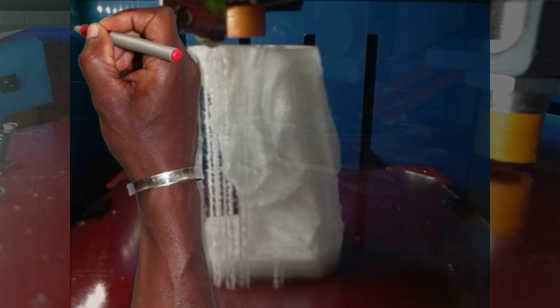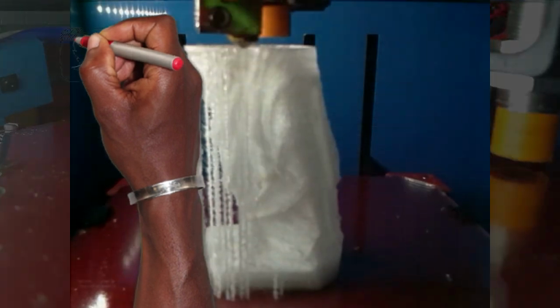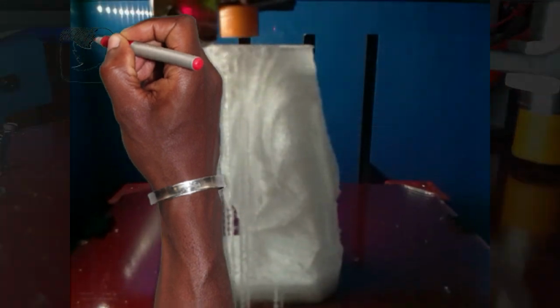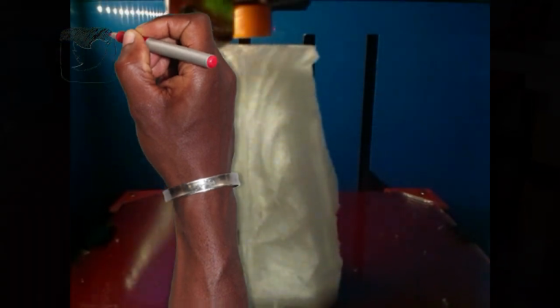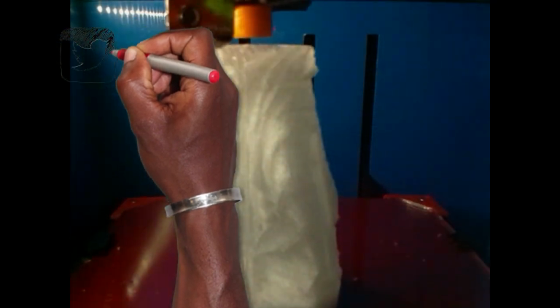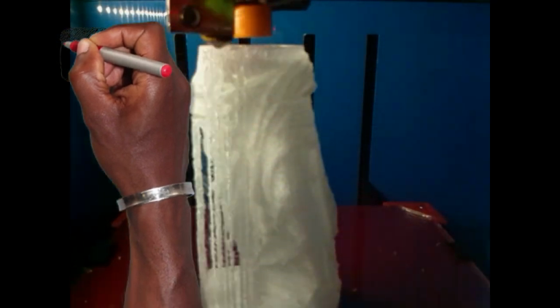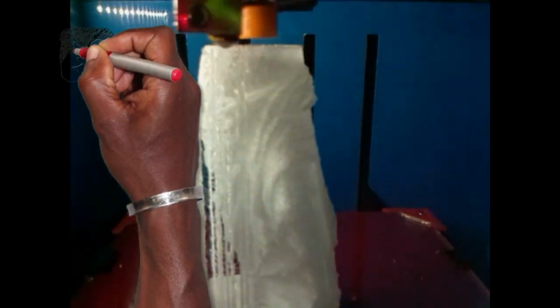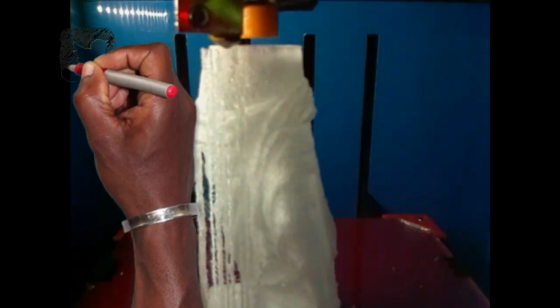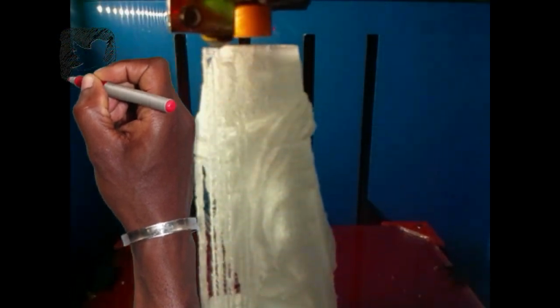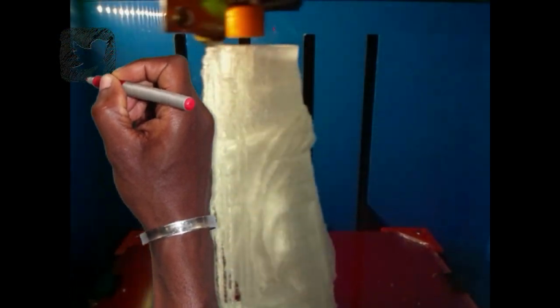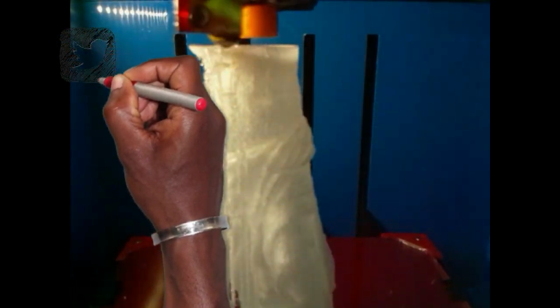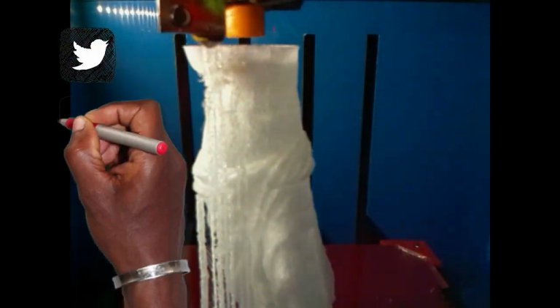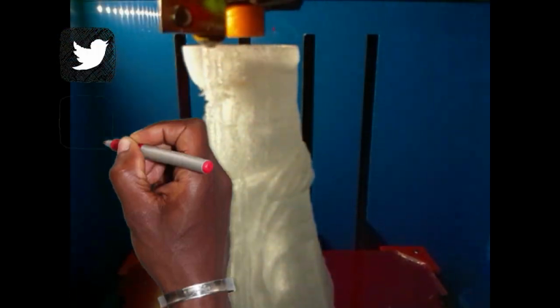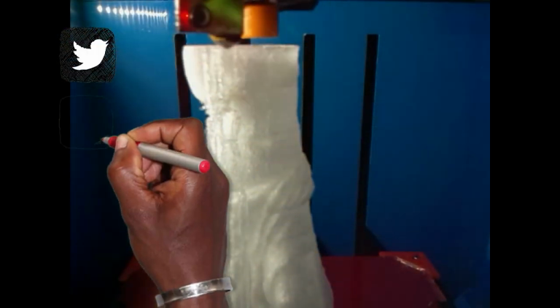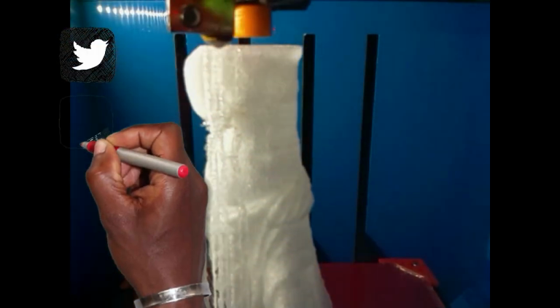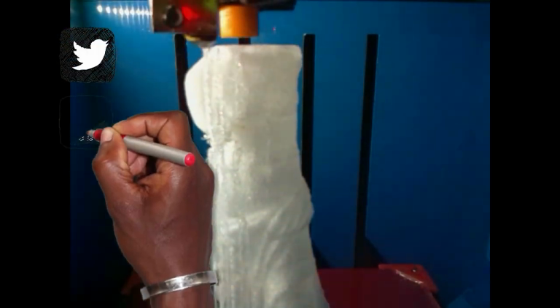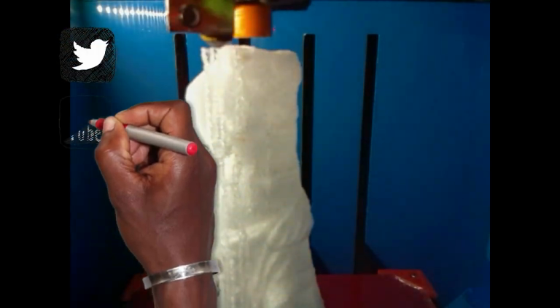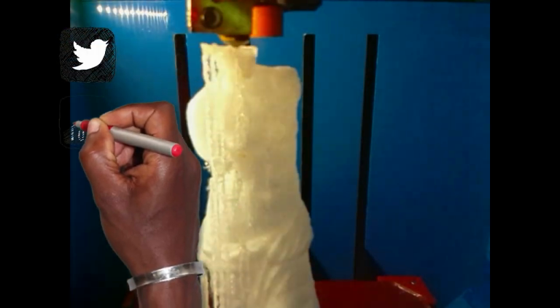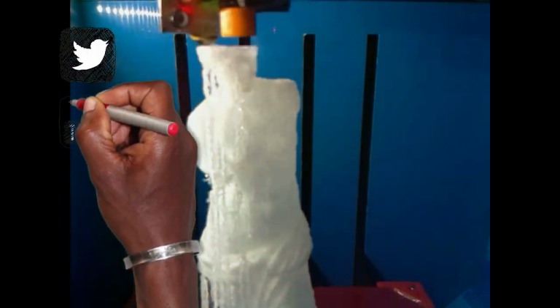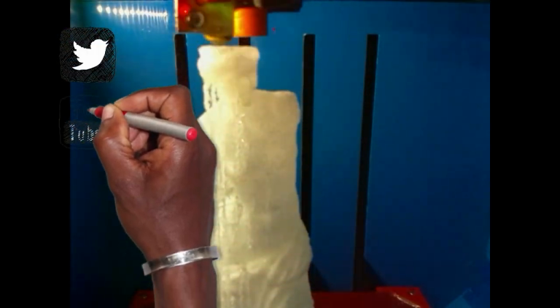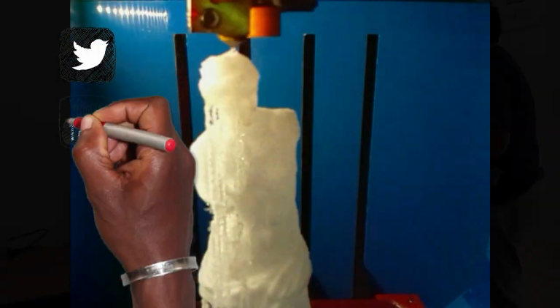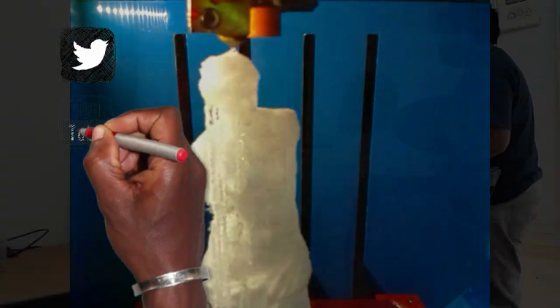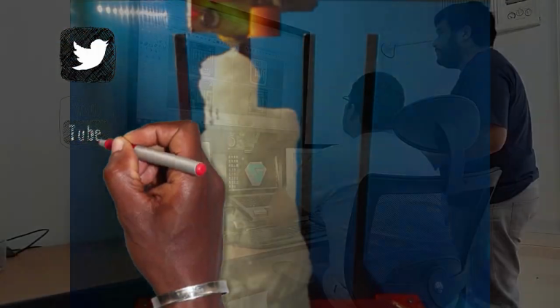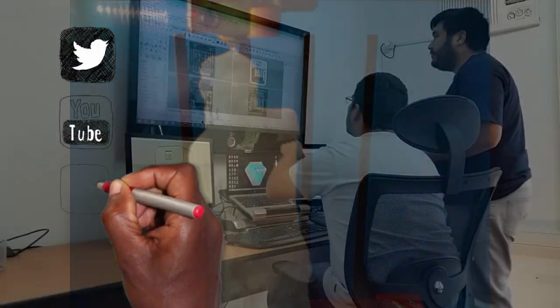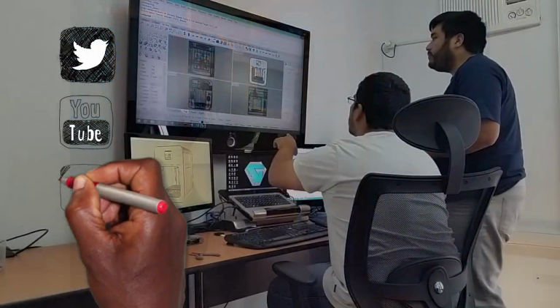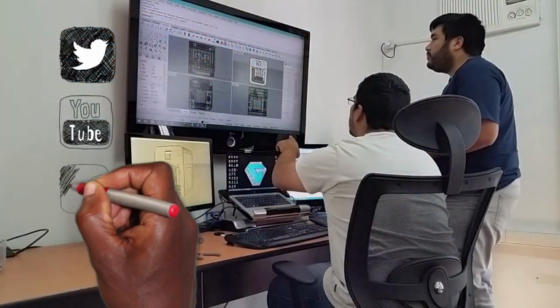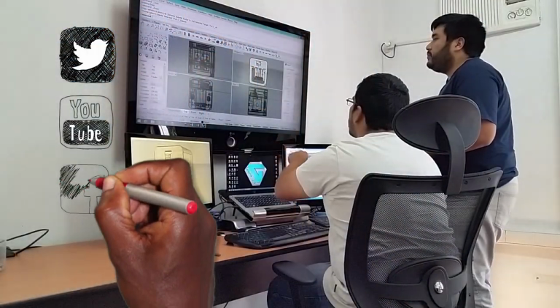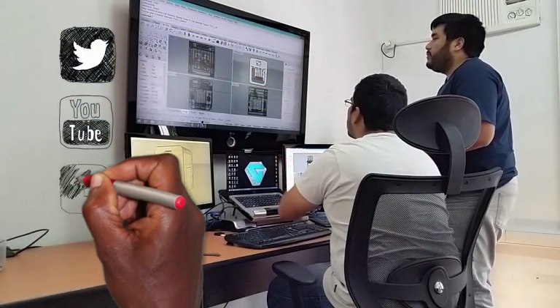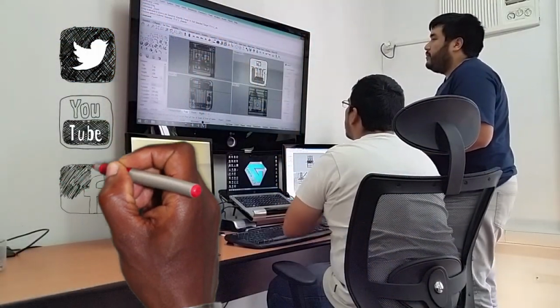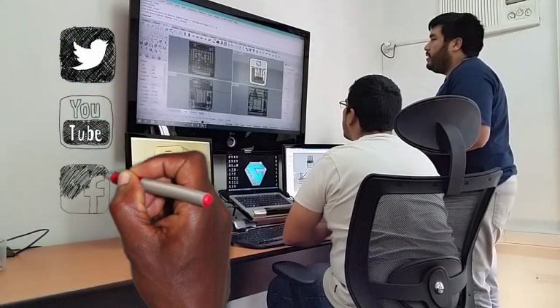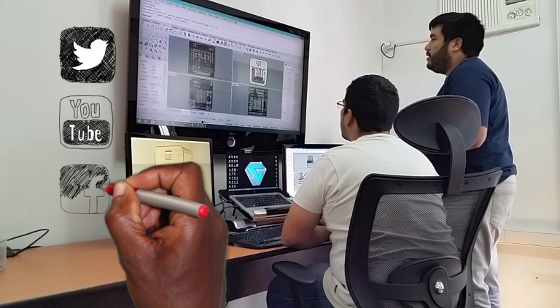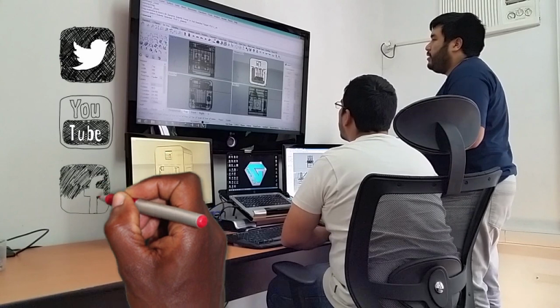GALA is very social. She can tweet, post to YouTube, or share your work on Facebook.